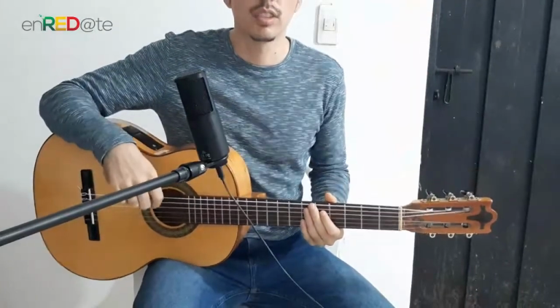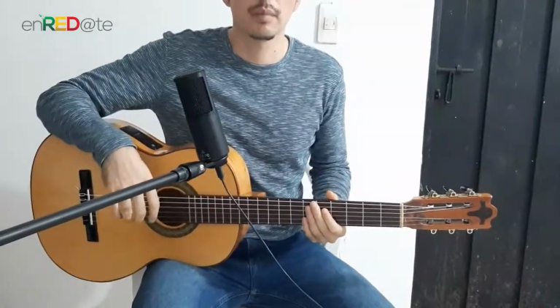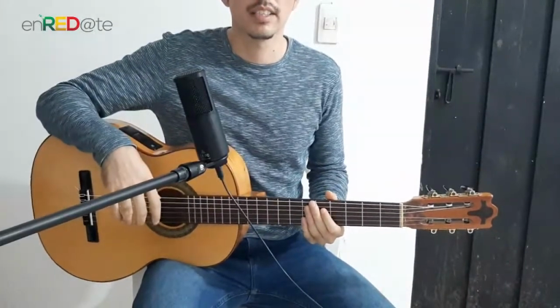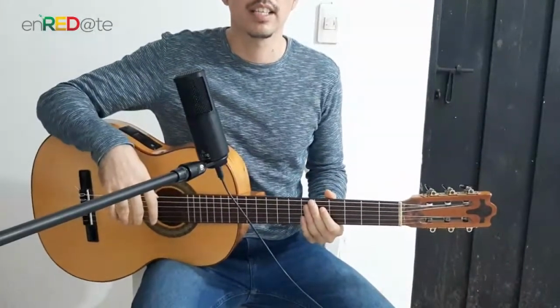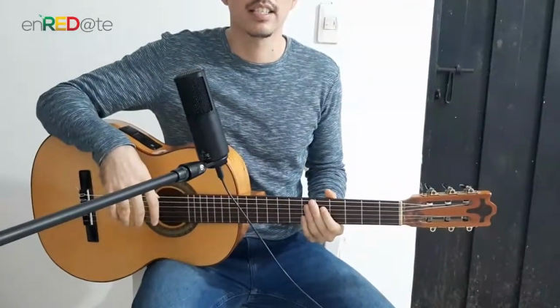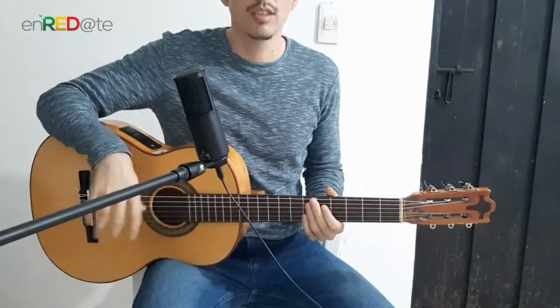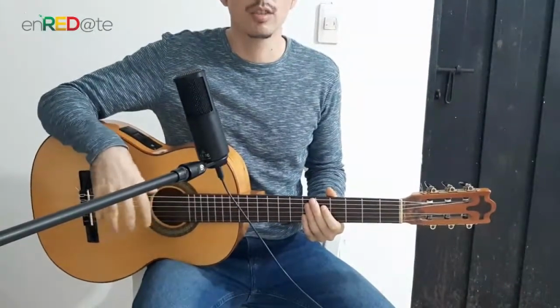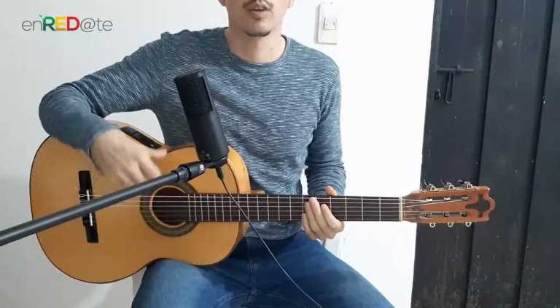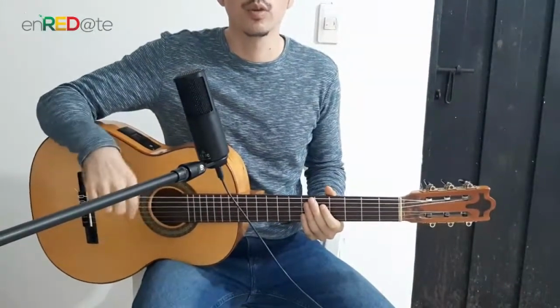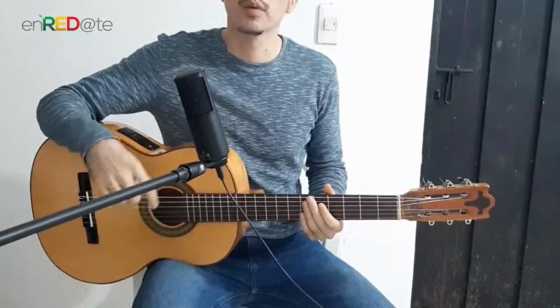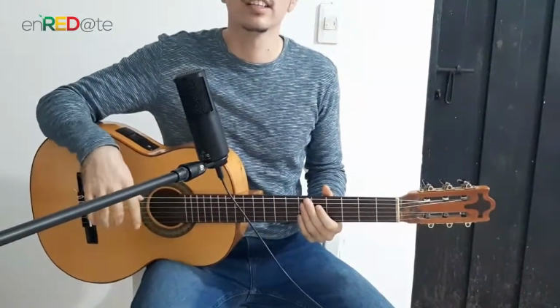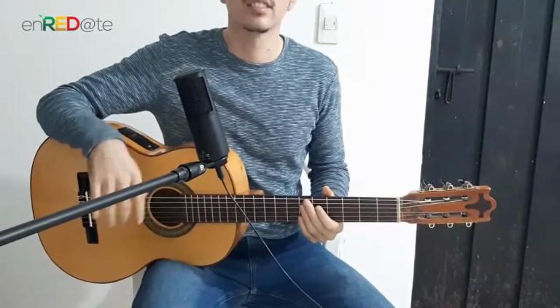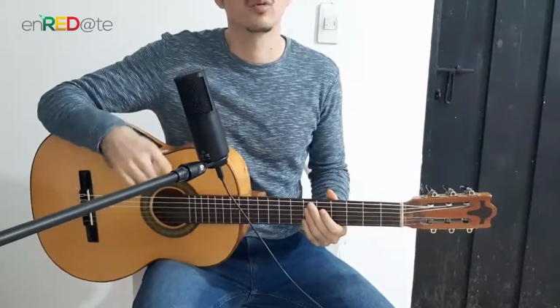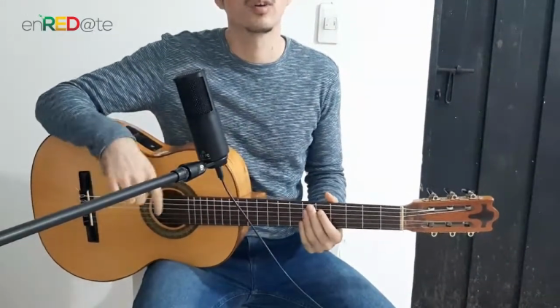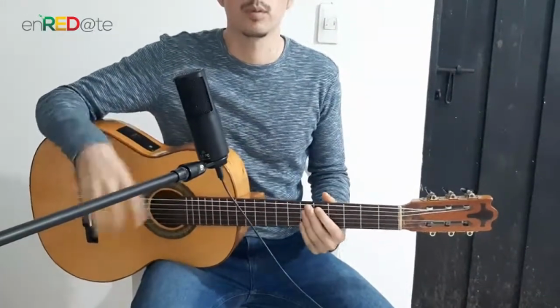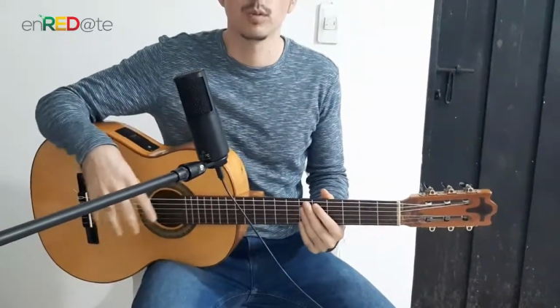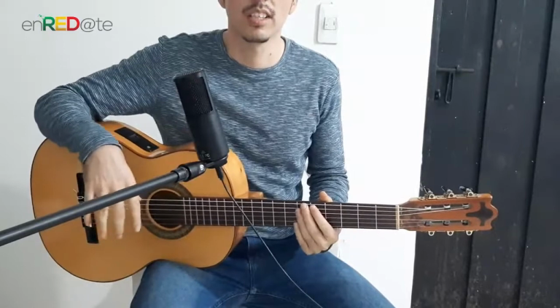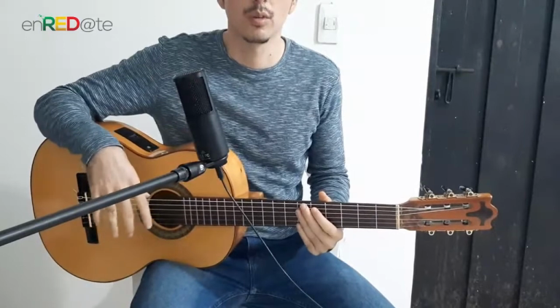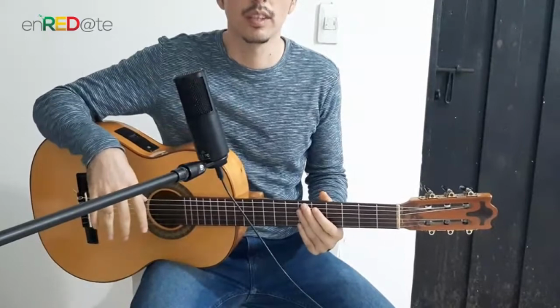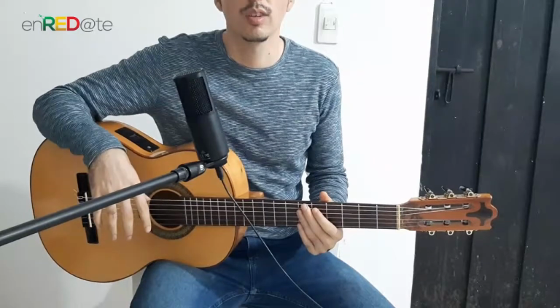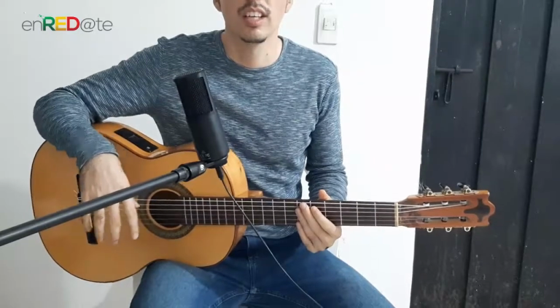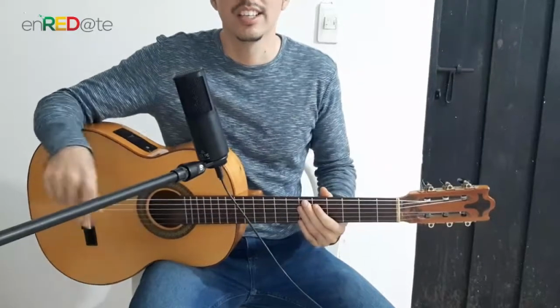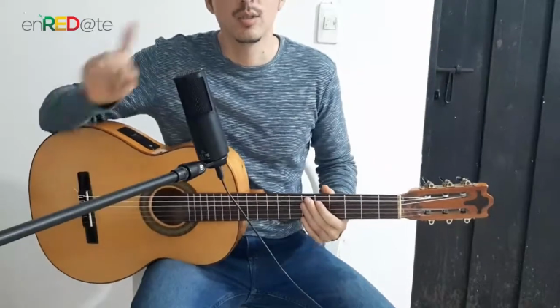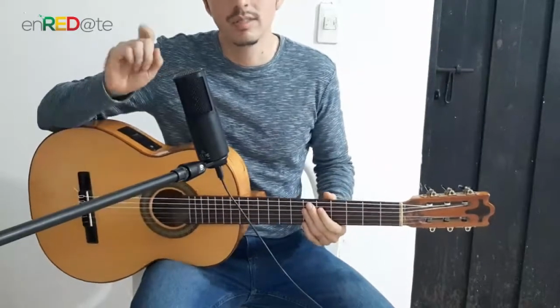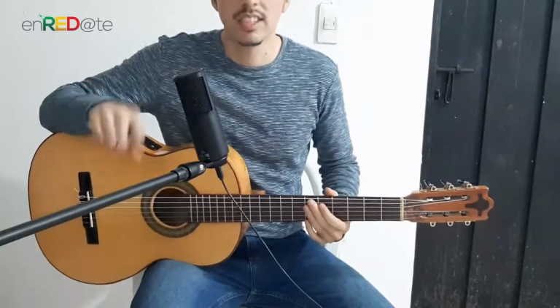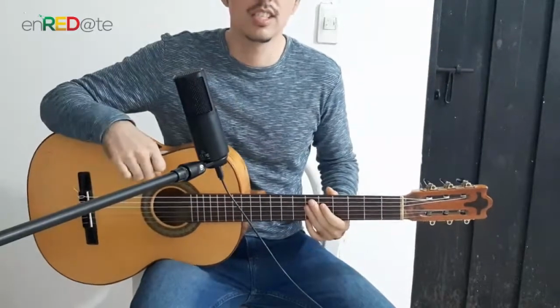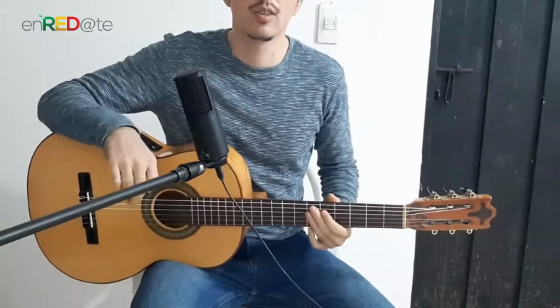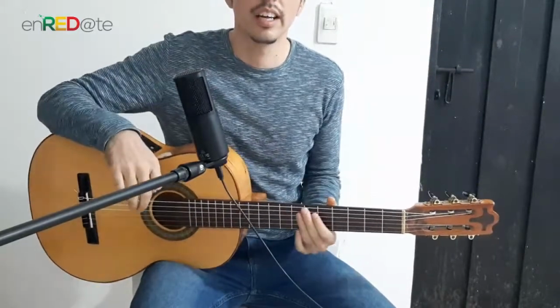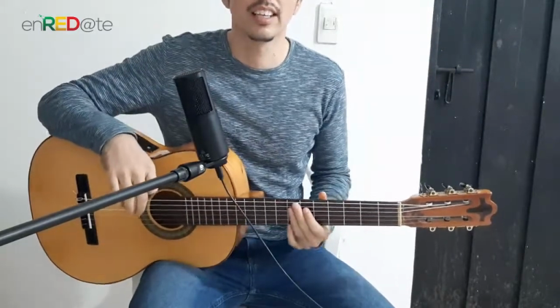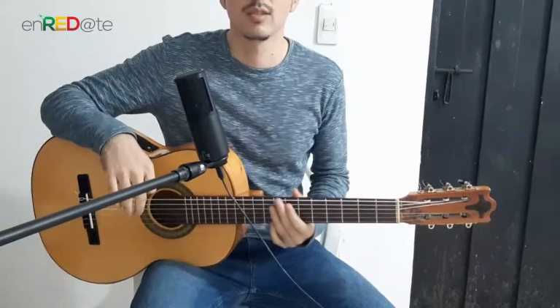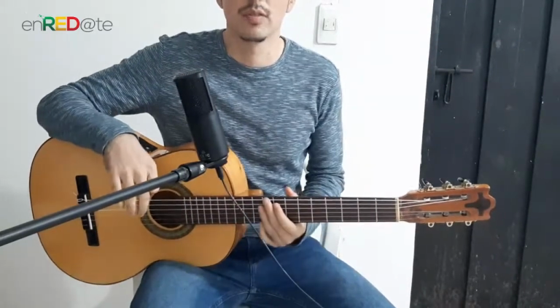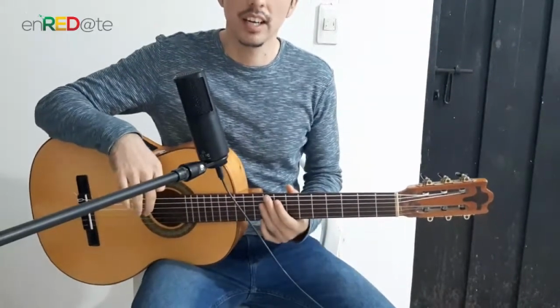Today we will talk about simple and important things like the position of the instrument and a simple exercise at the end.